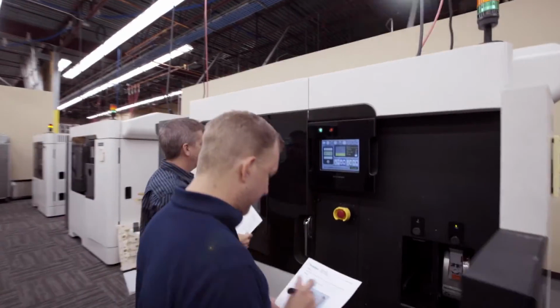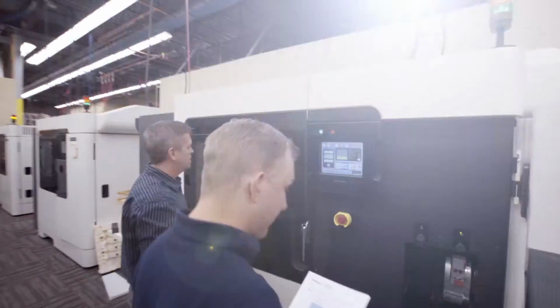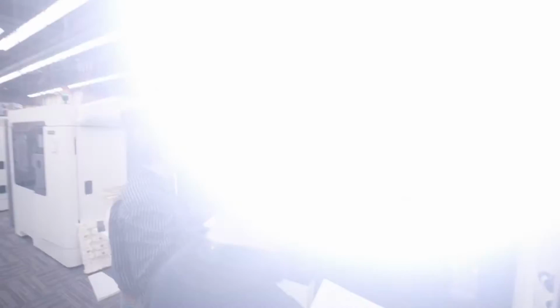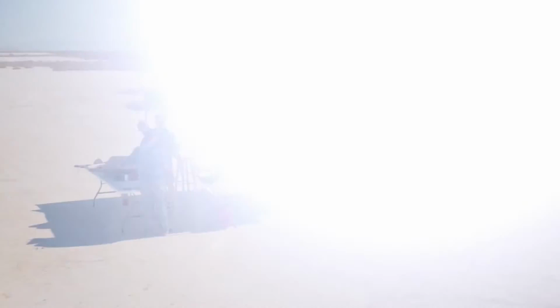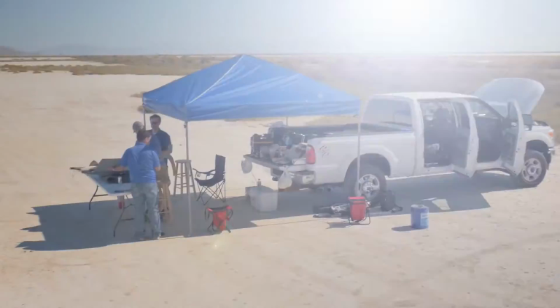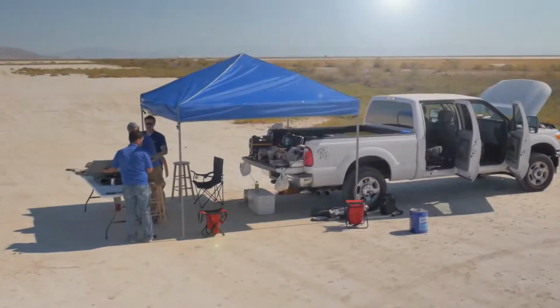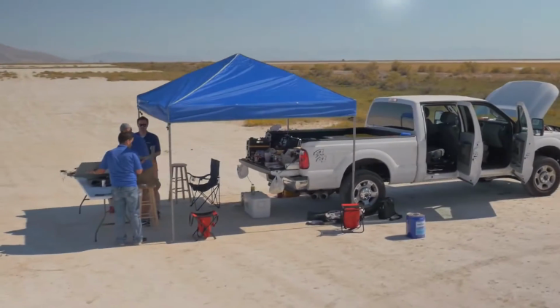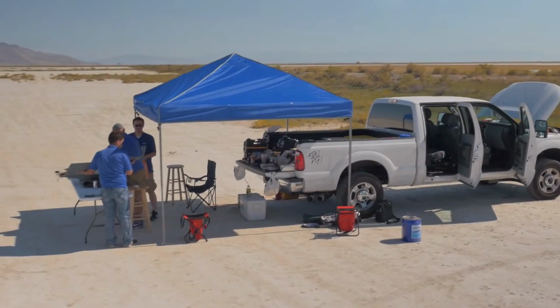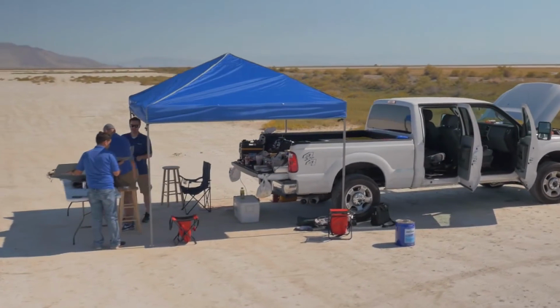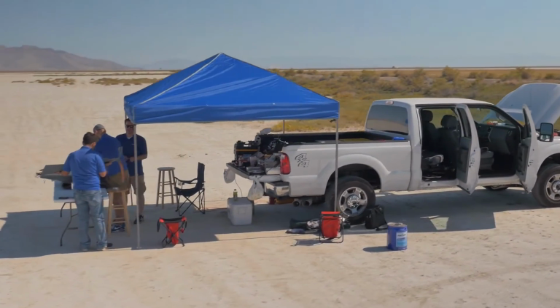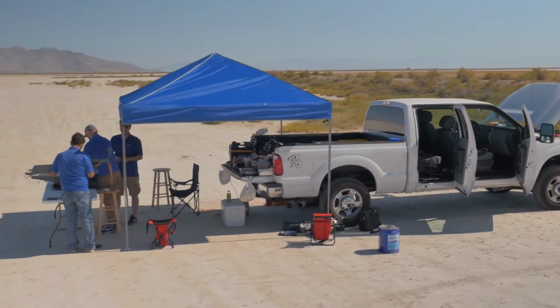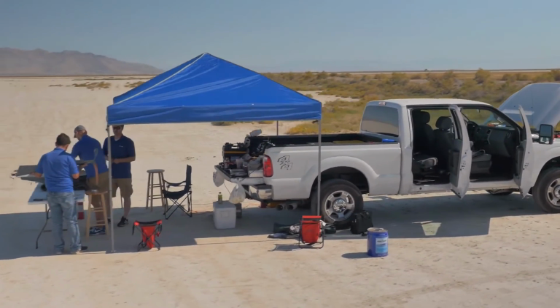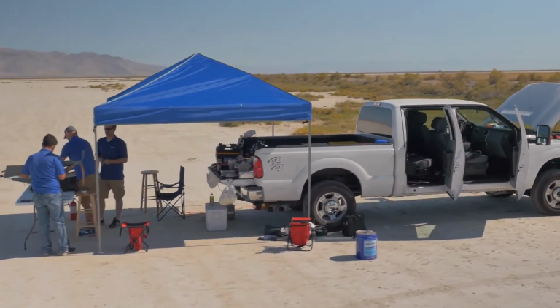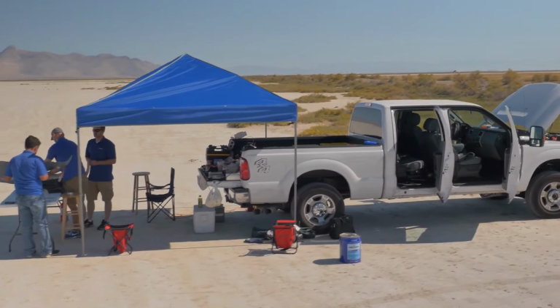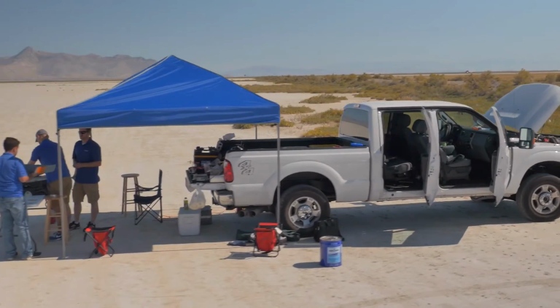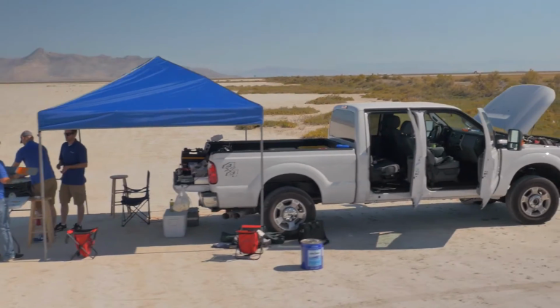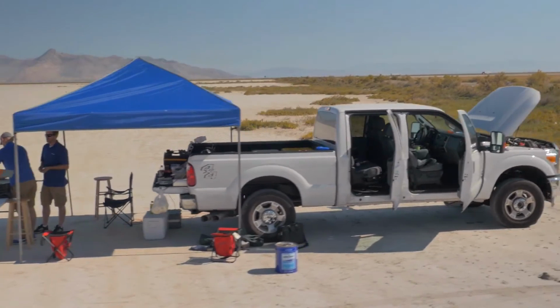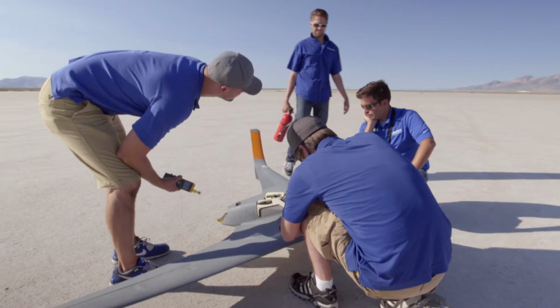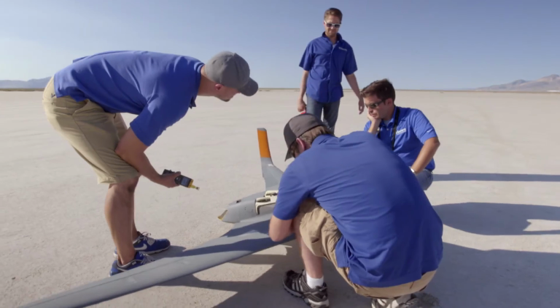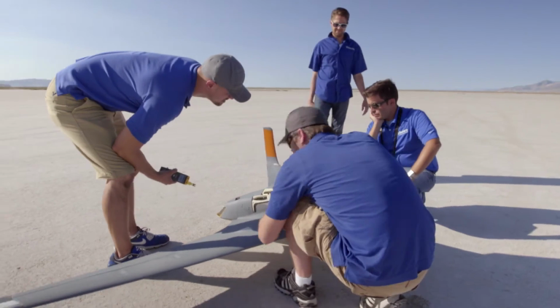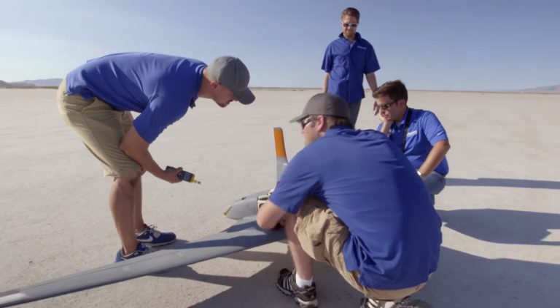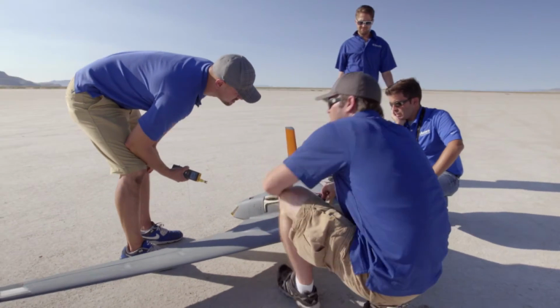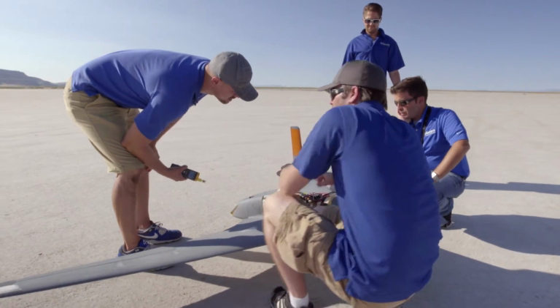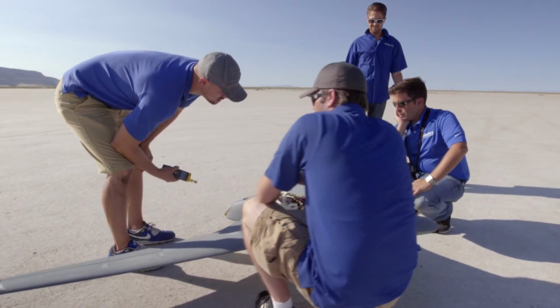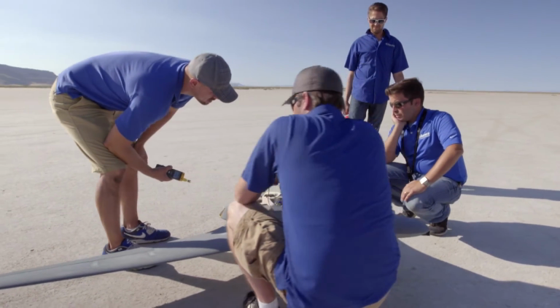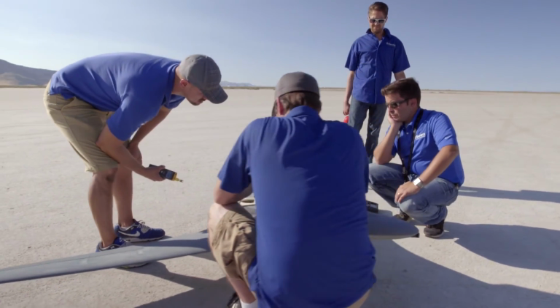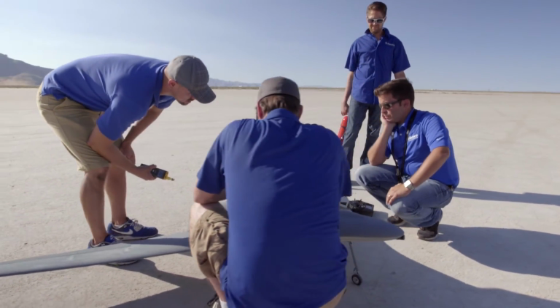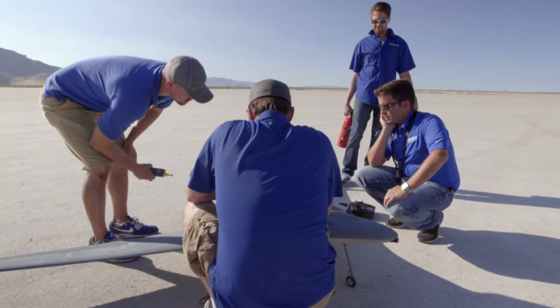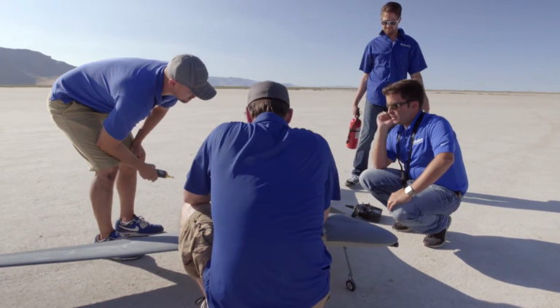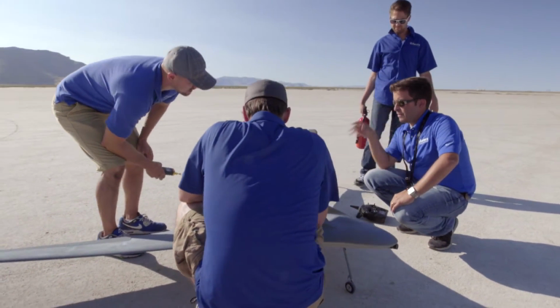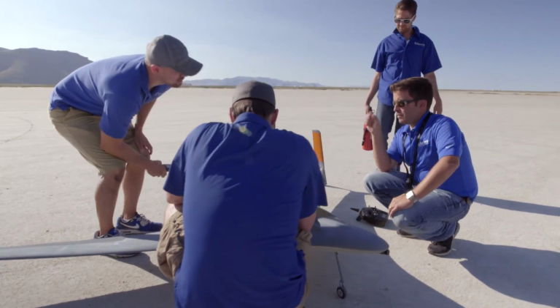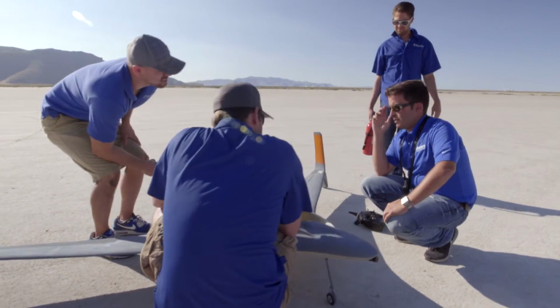Recently we decided to really see how far we could push the envelope. No one has 3D printed an aircraft this big, this fast, and this complex.